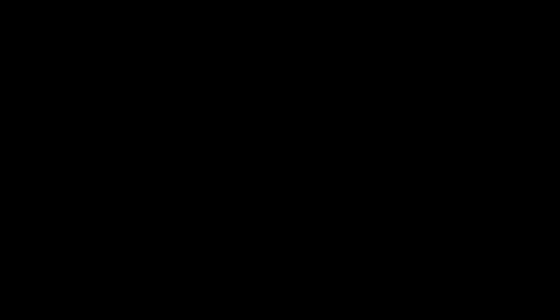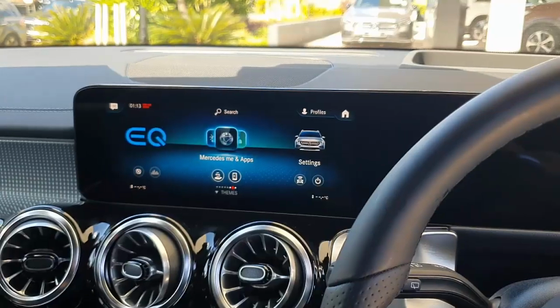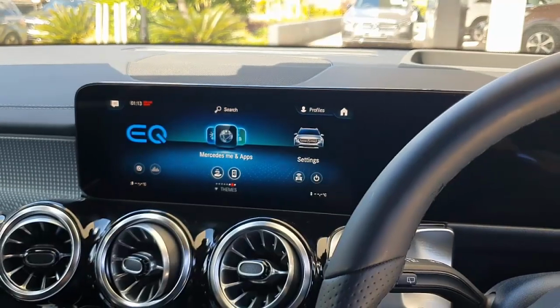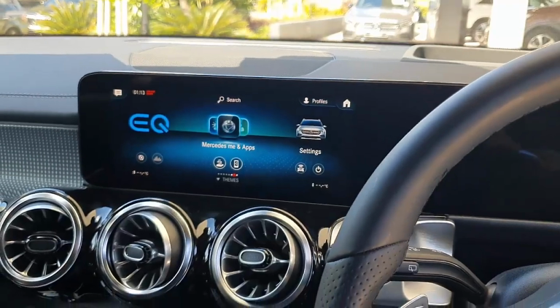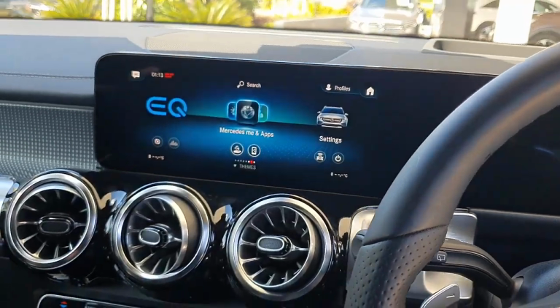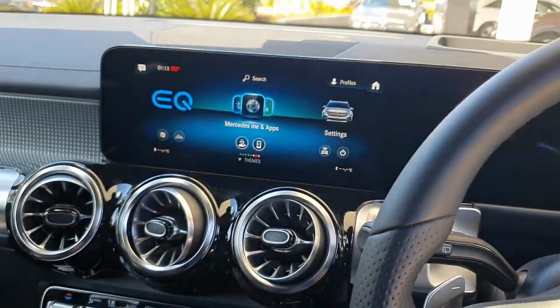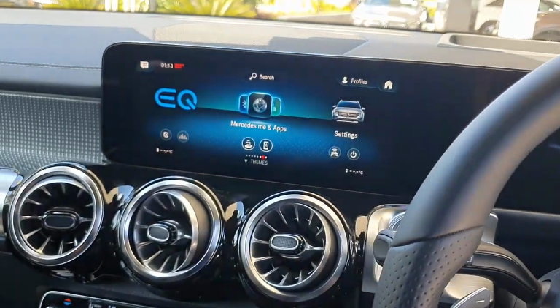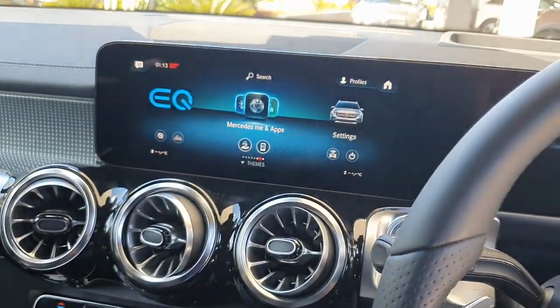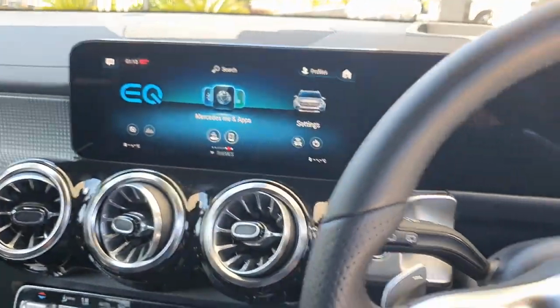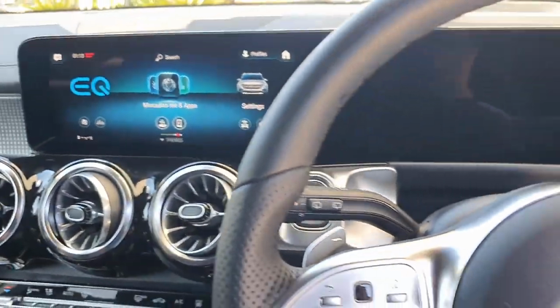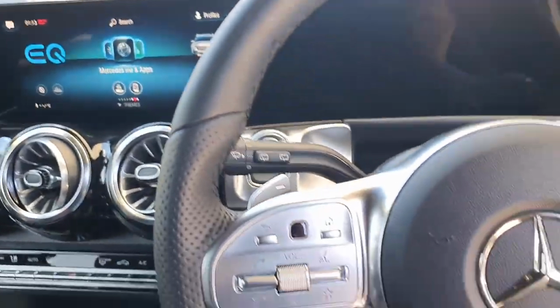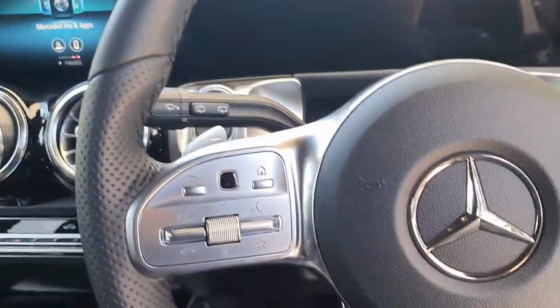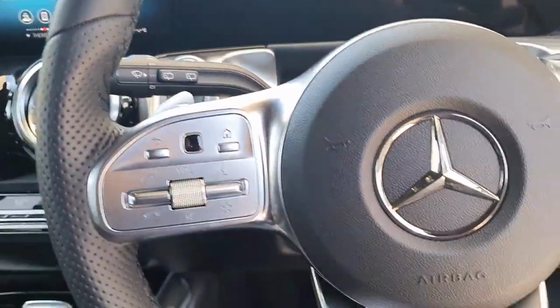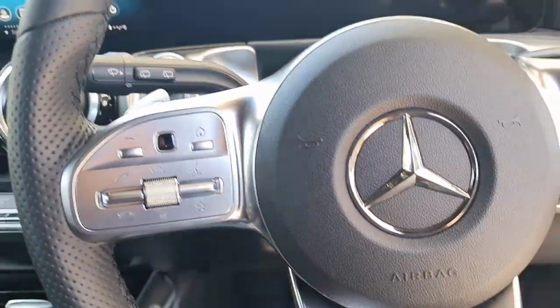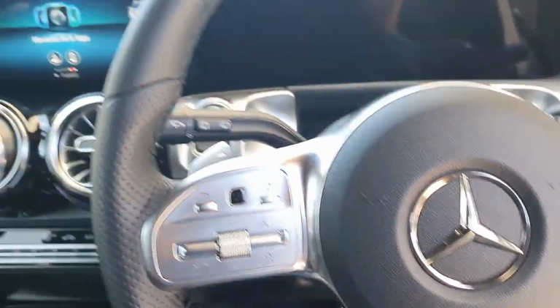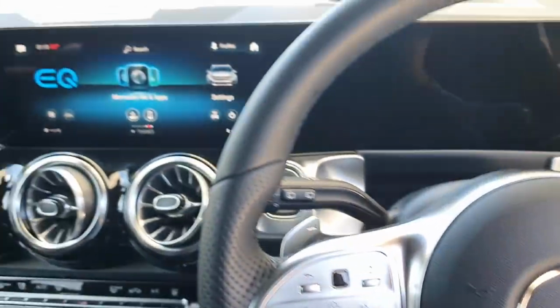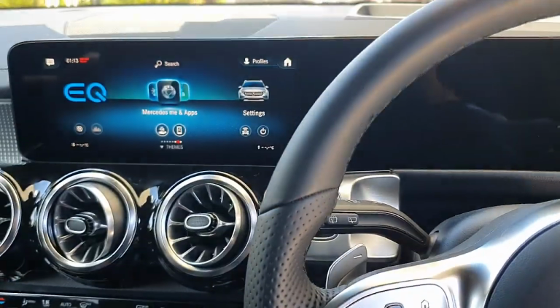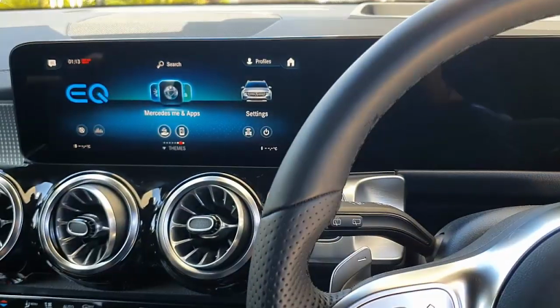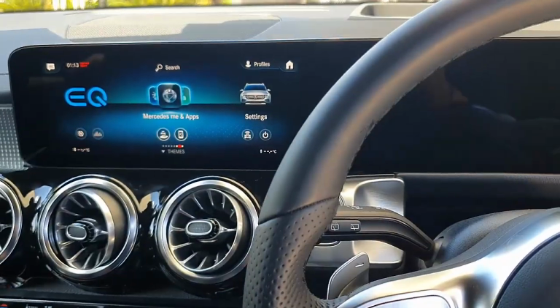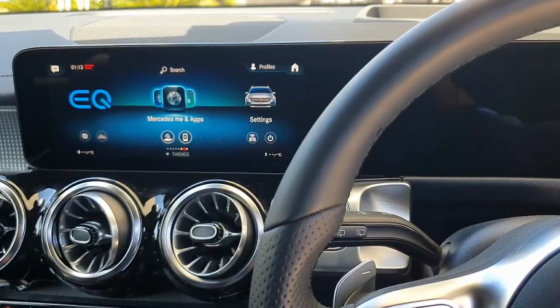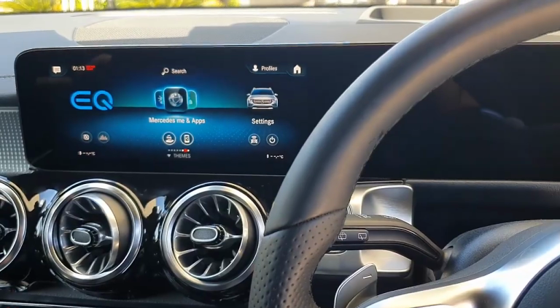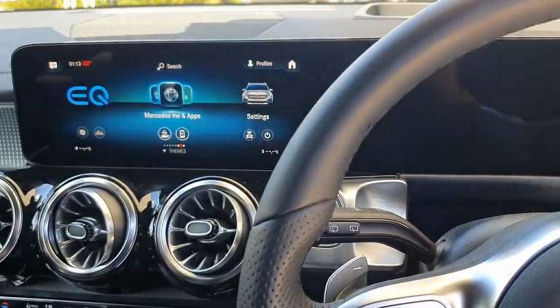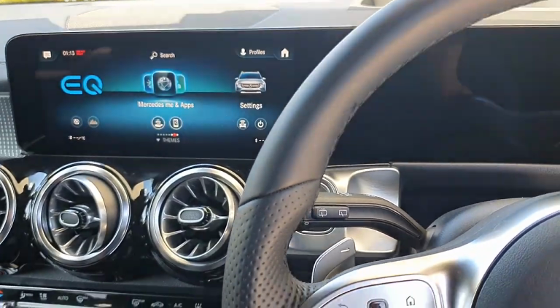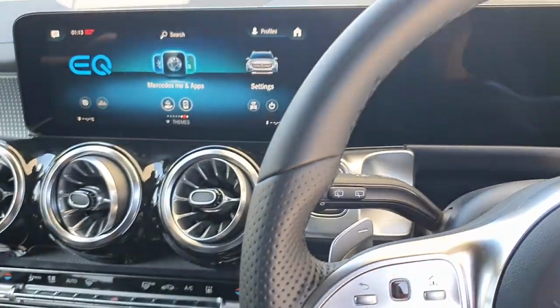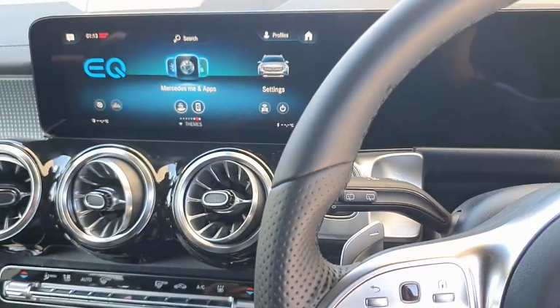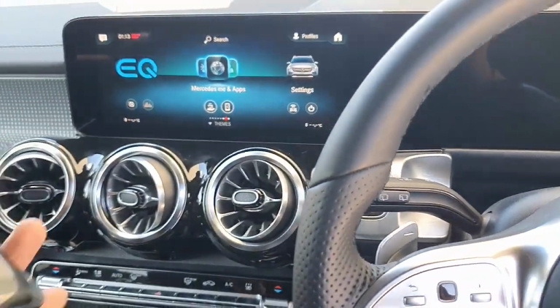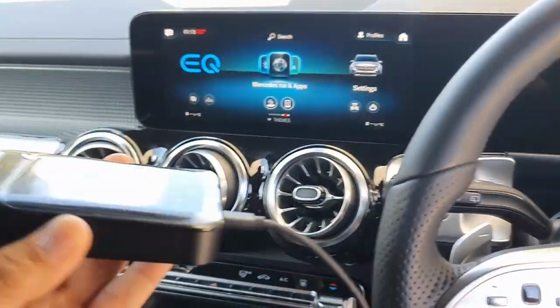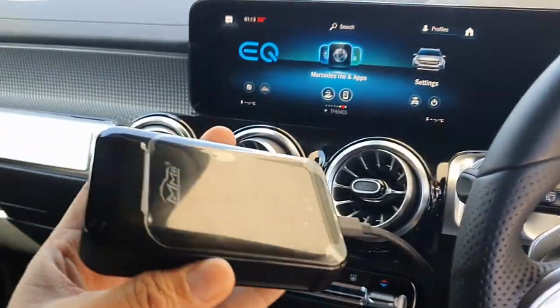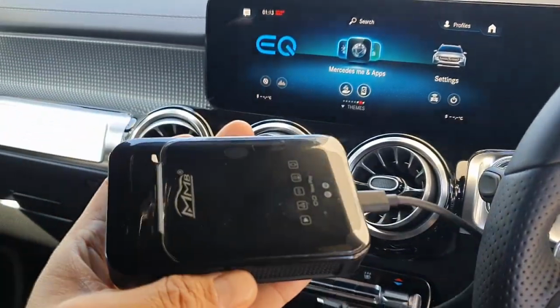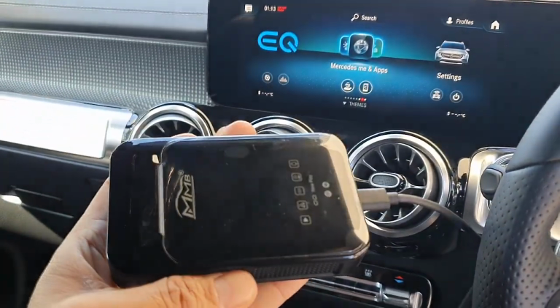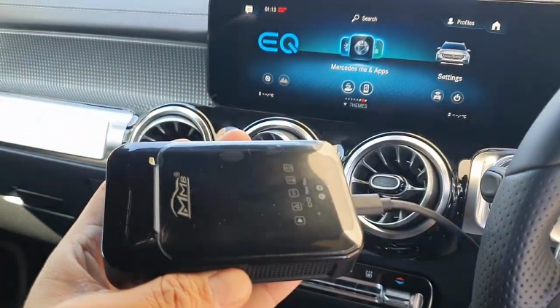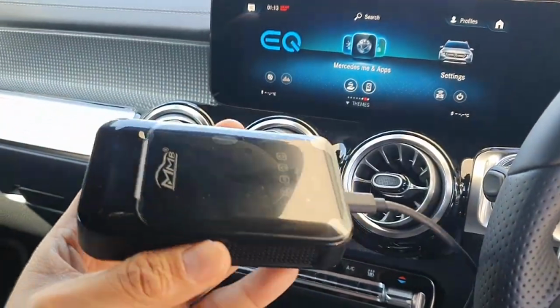Hi, this is David from SmartWorld. We are in a Mercedes-Benz EQB250 and we're going to show you the MMB11.